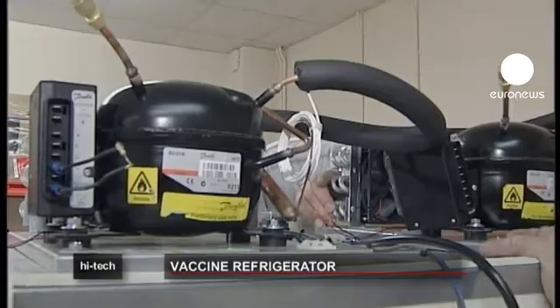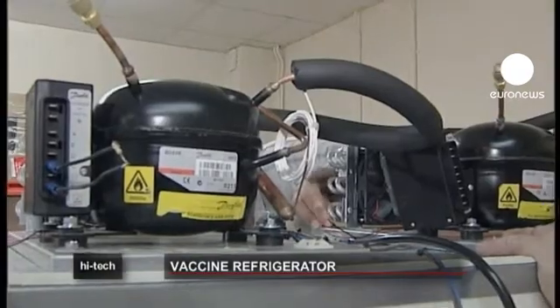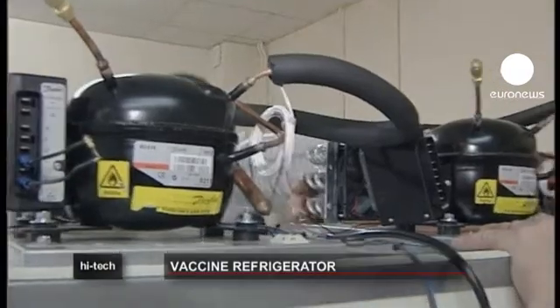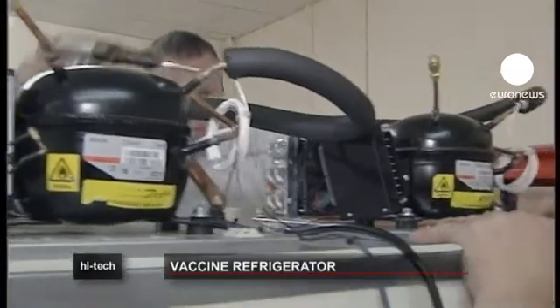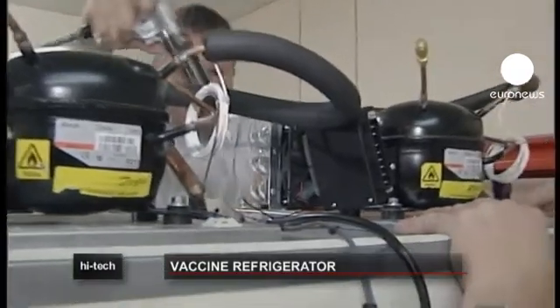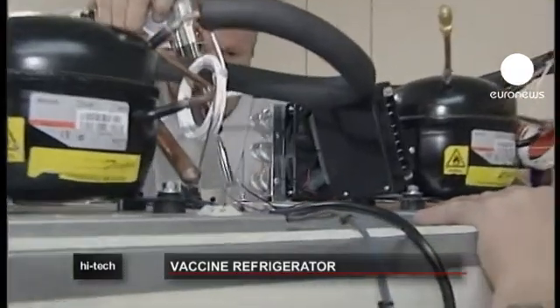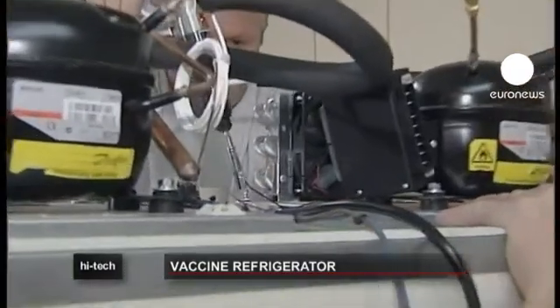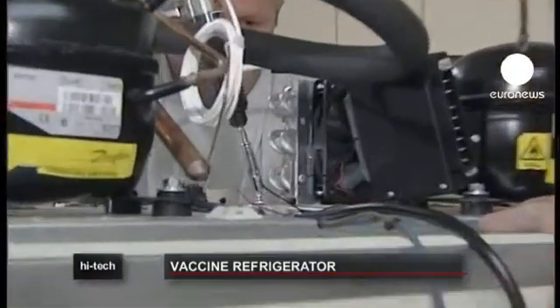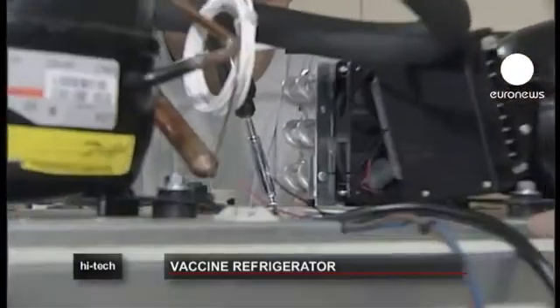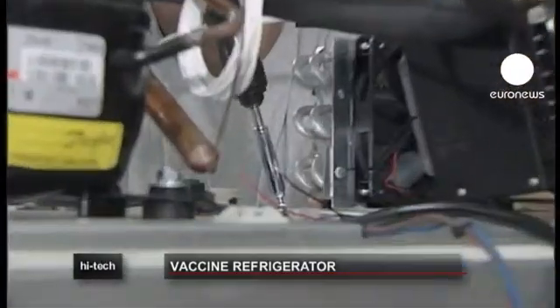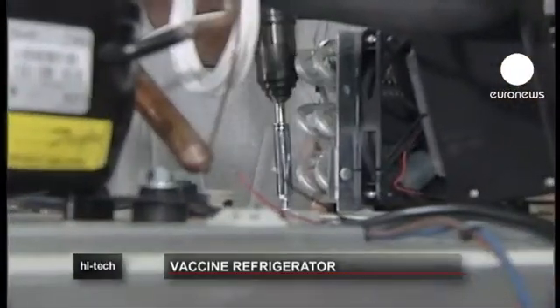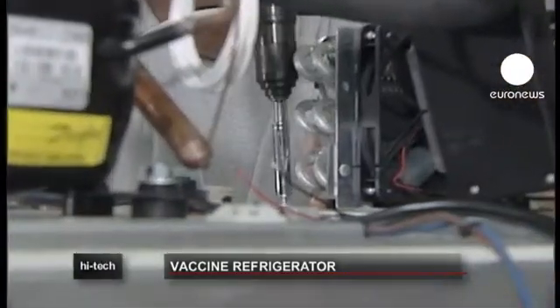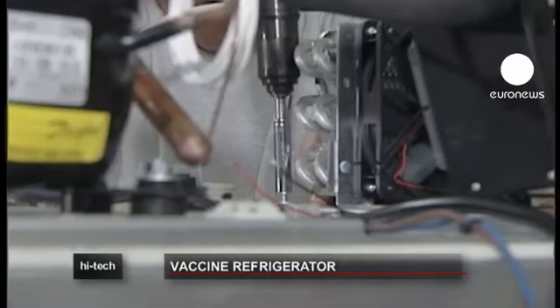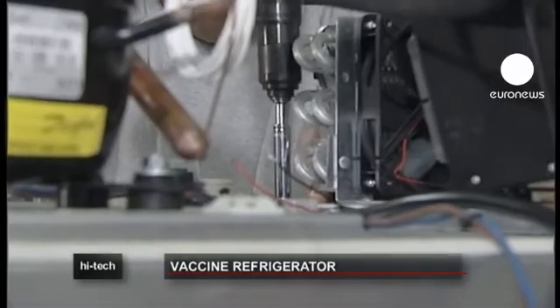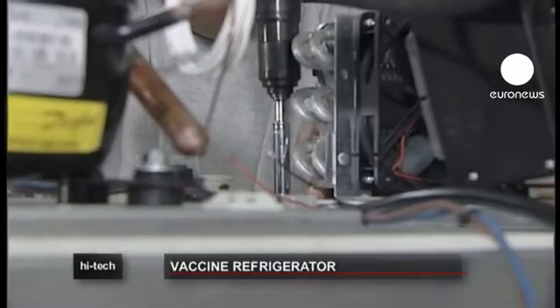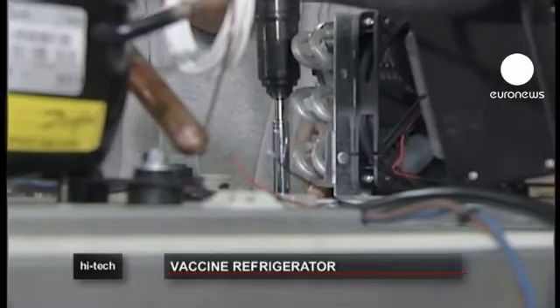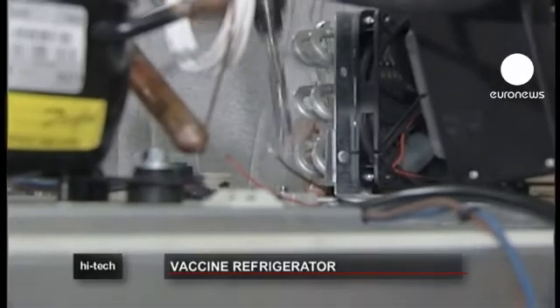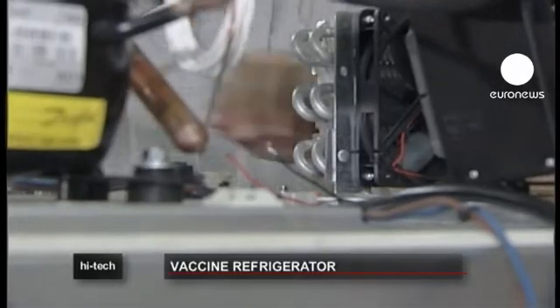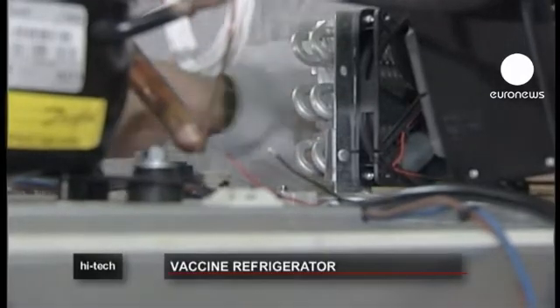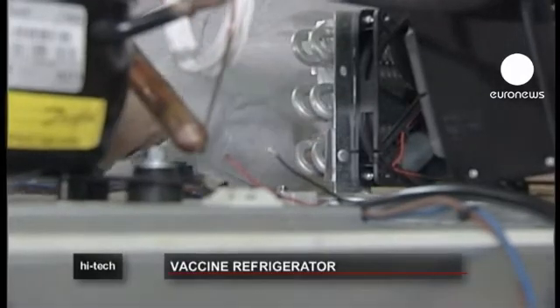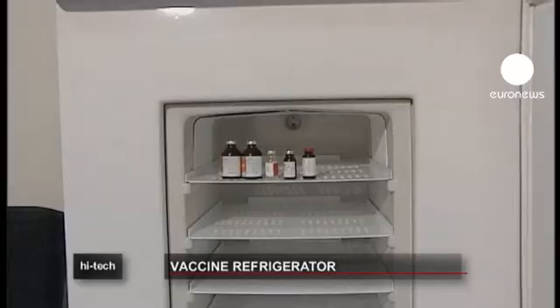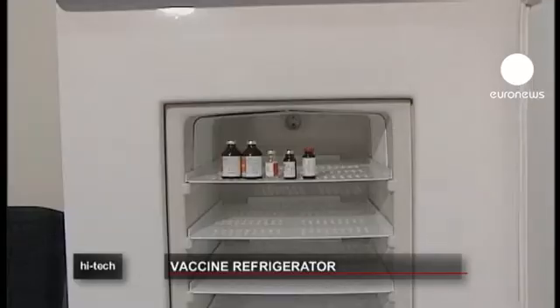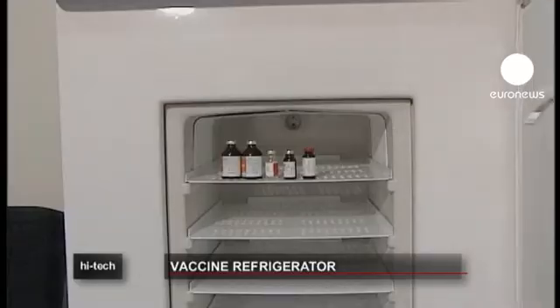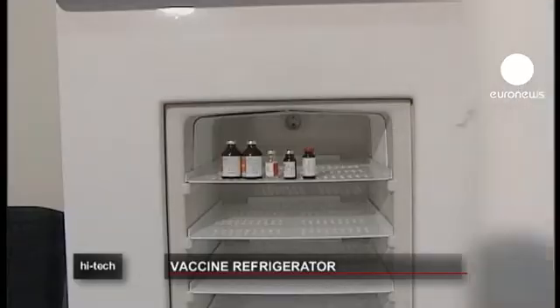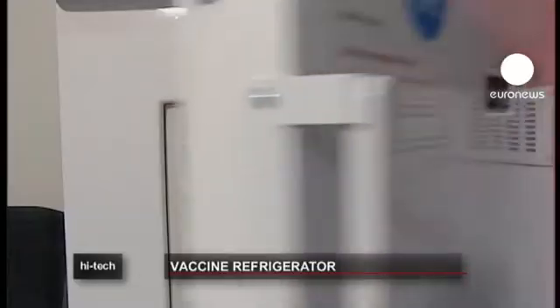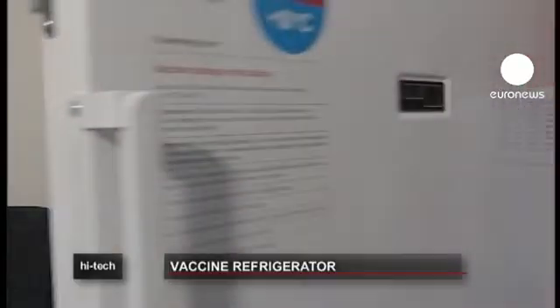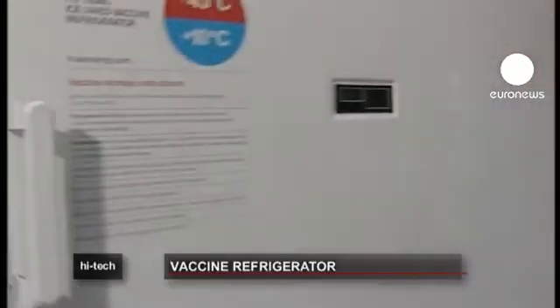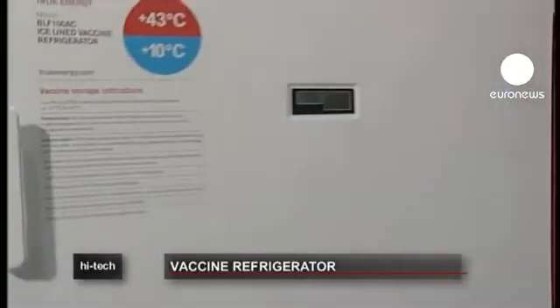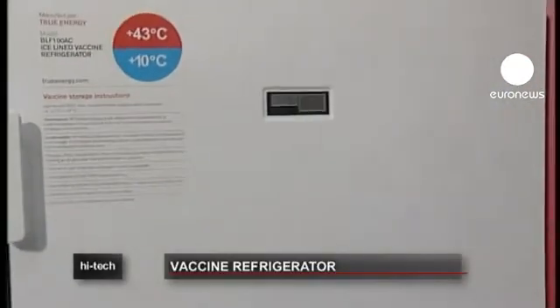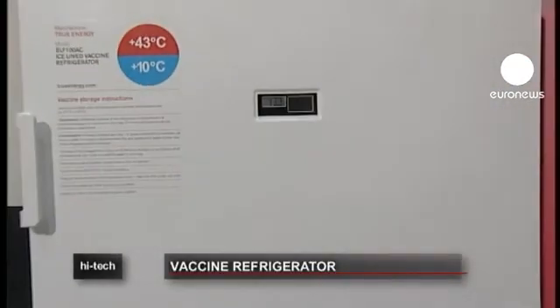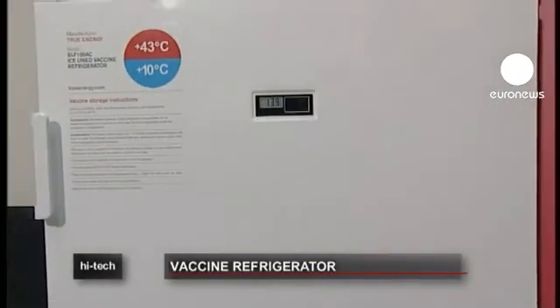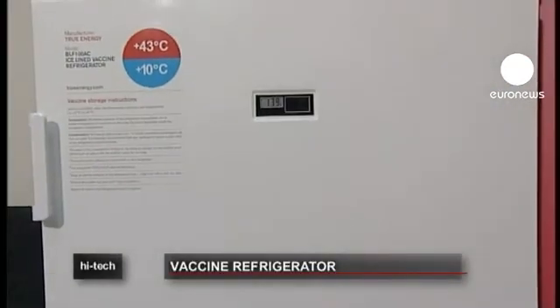The company is also looking into using the technology in products such as commercial fridges, drink coolers and air conditioners.